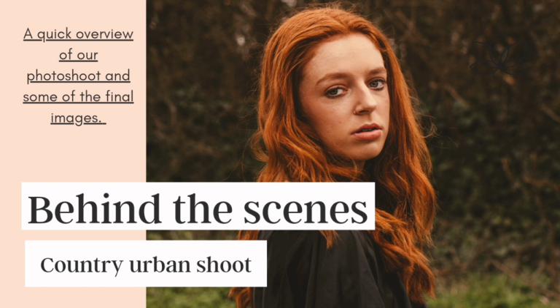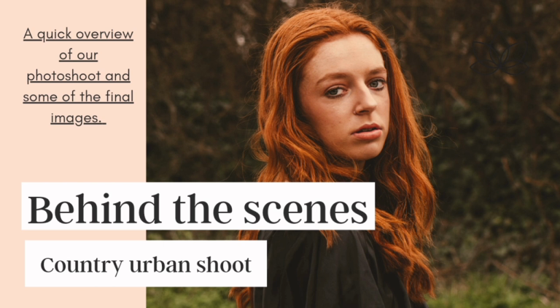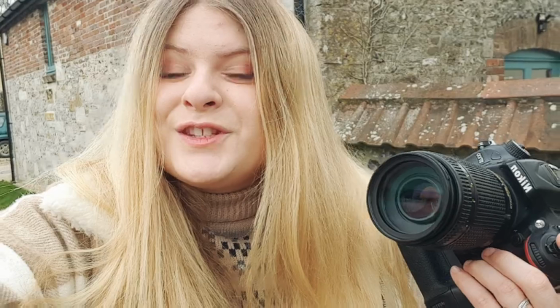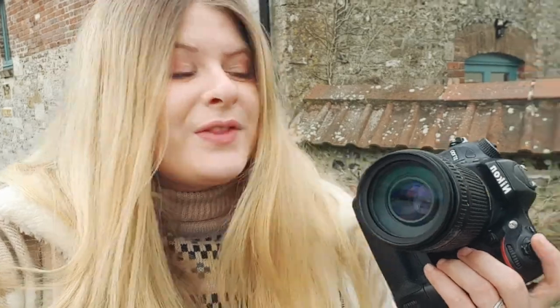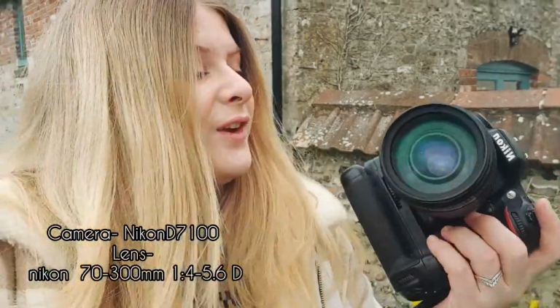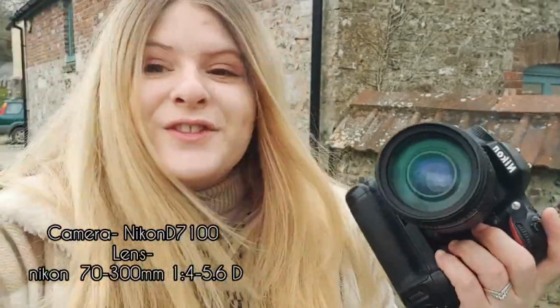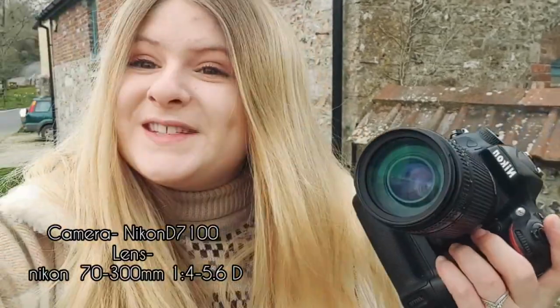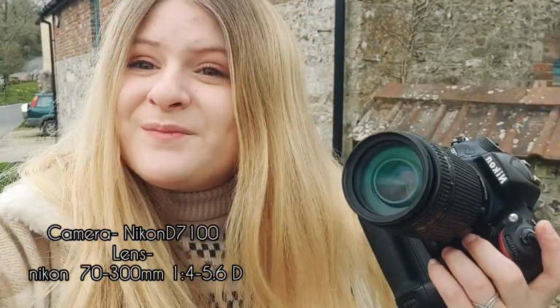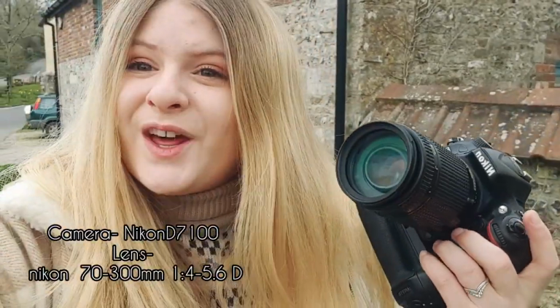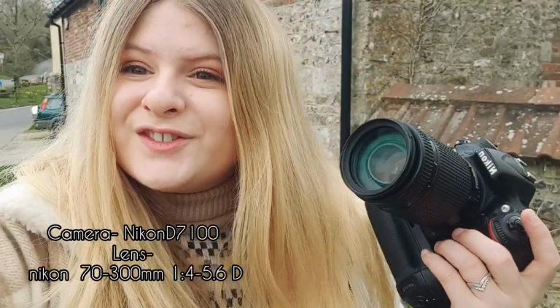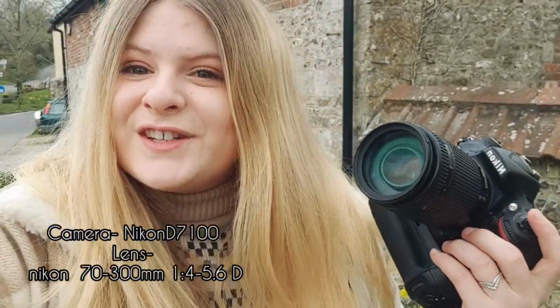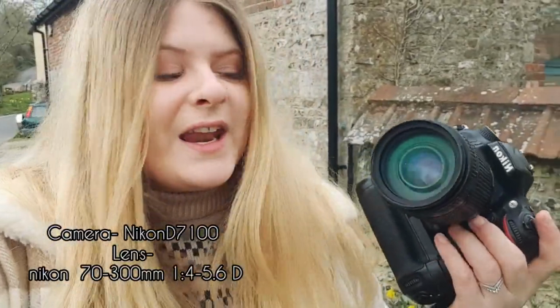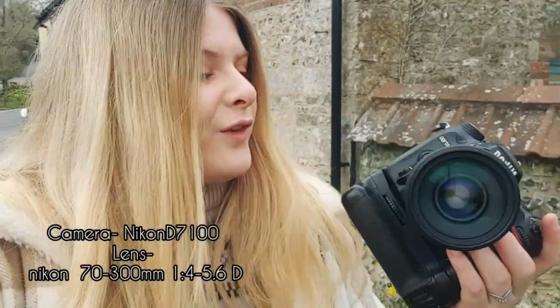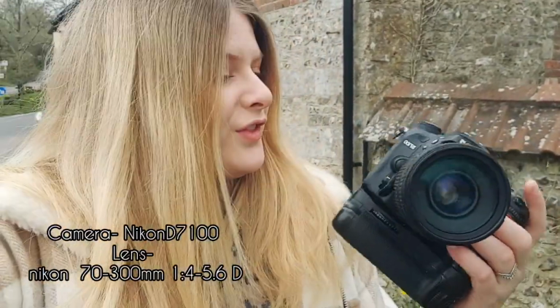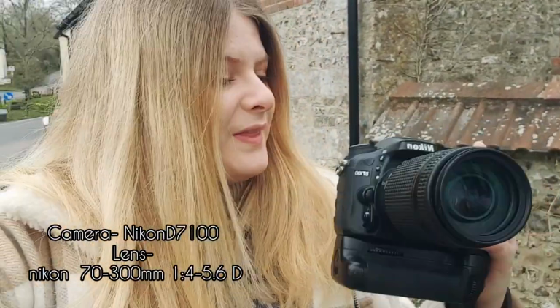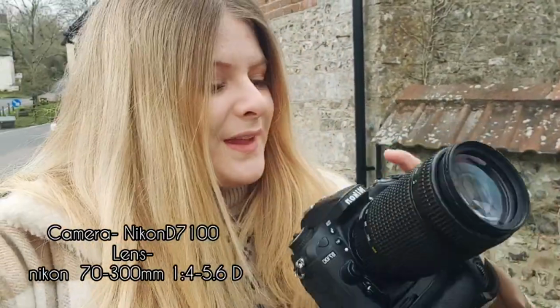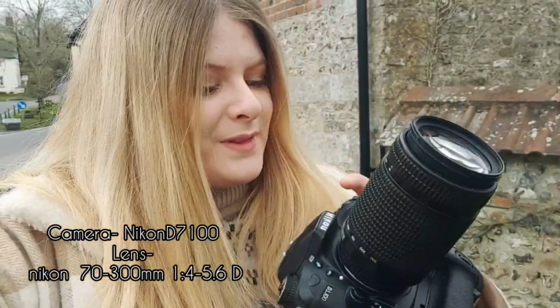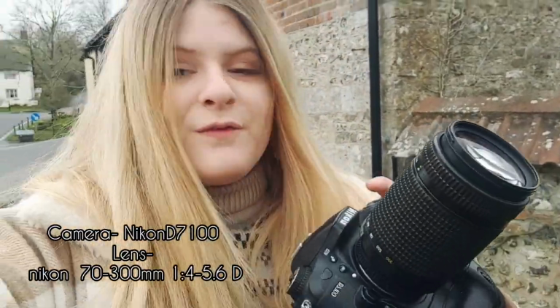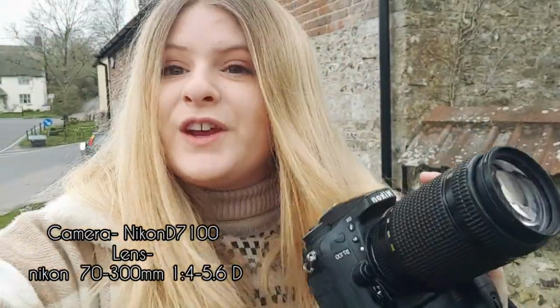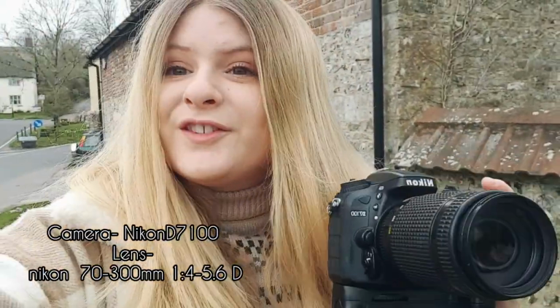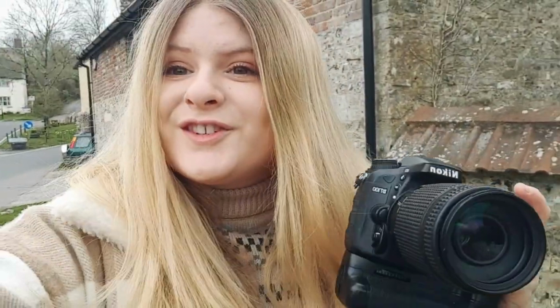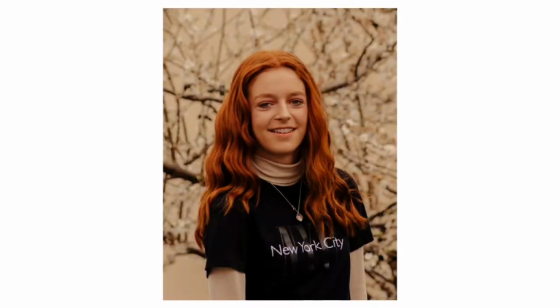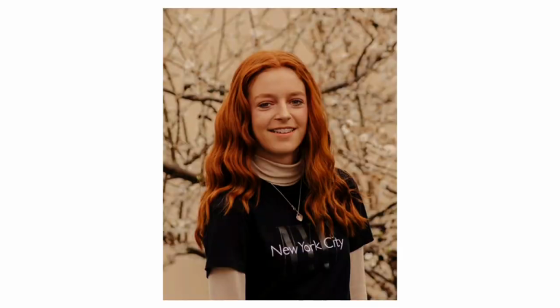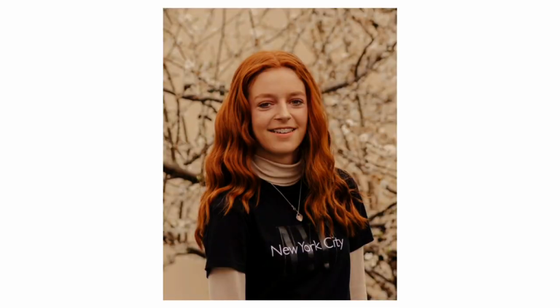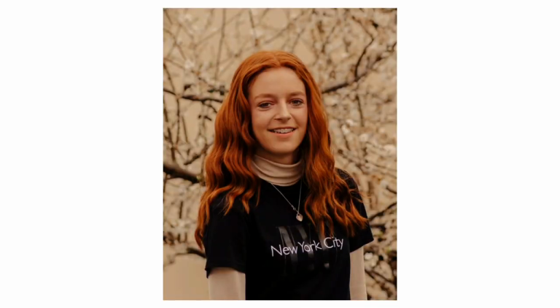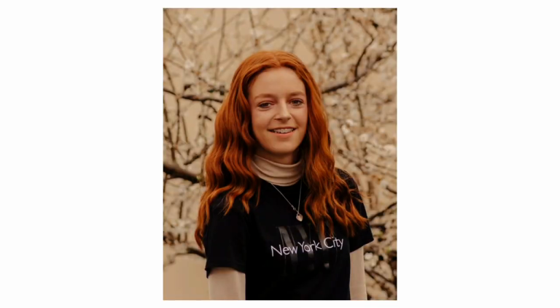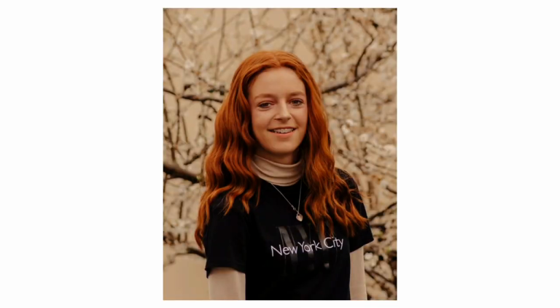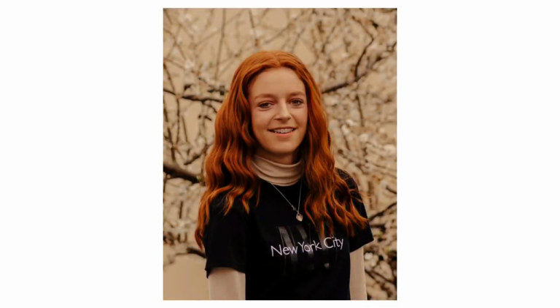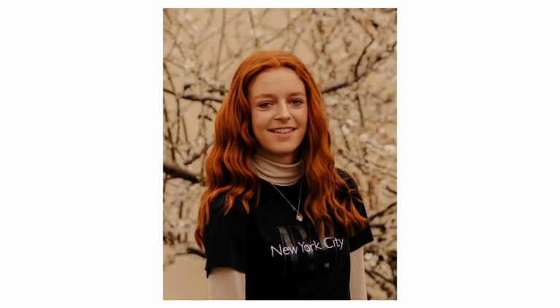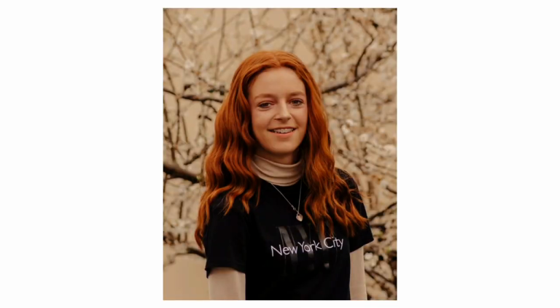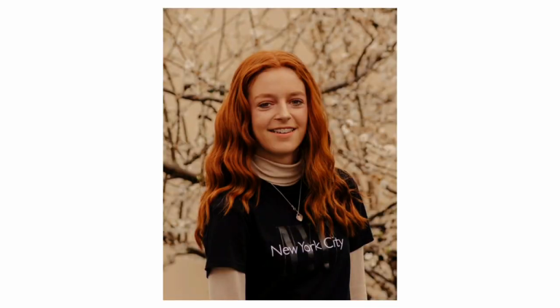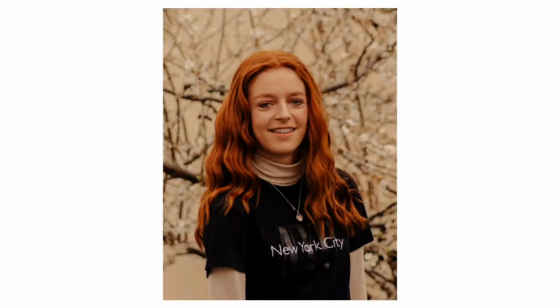Shooting with the Nikon D7100 and I've got today the 70-300. Here are some shots we filmed before filming our intro.